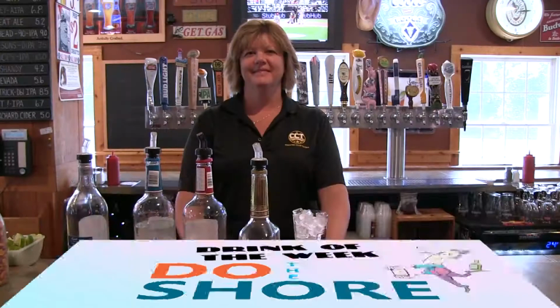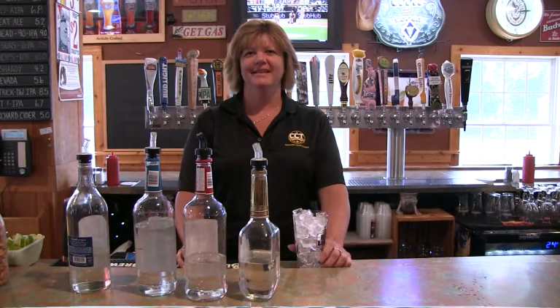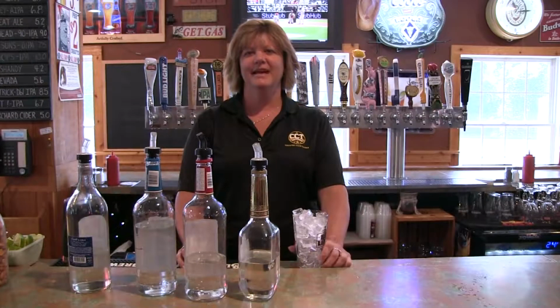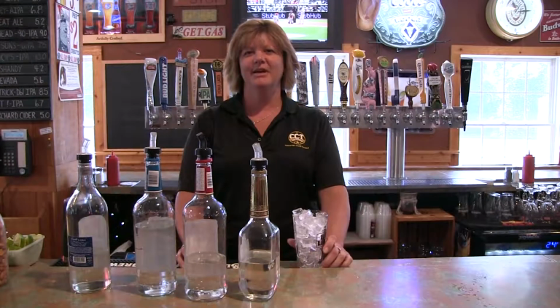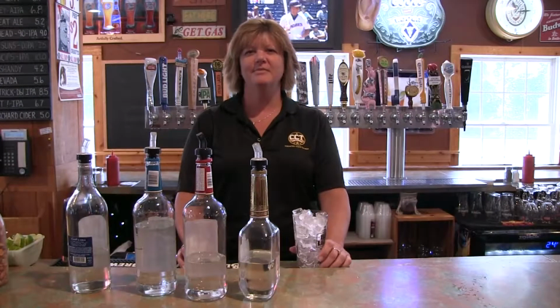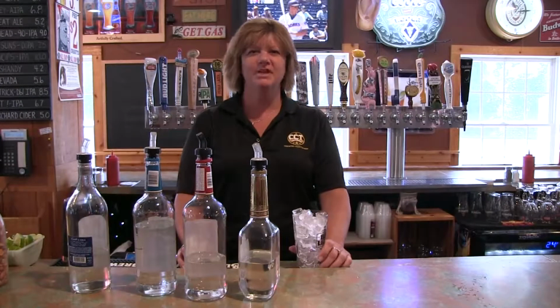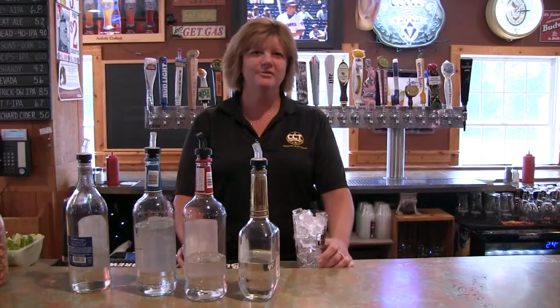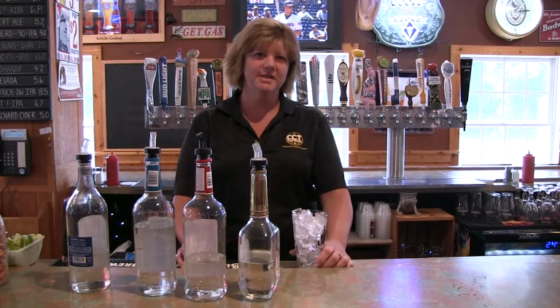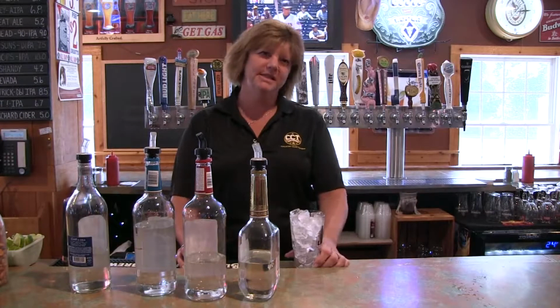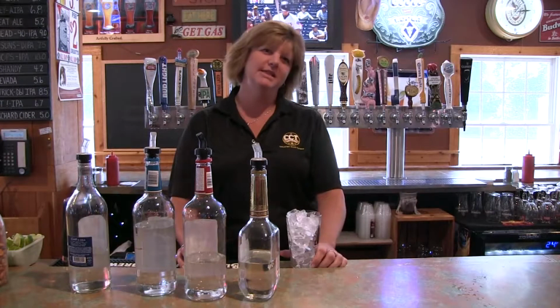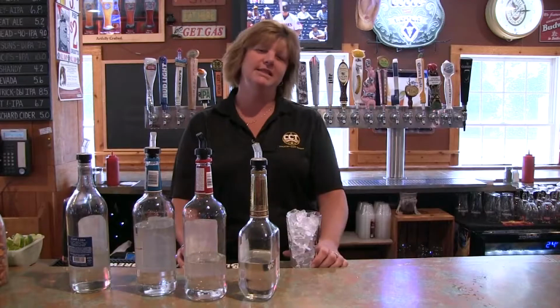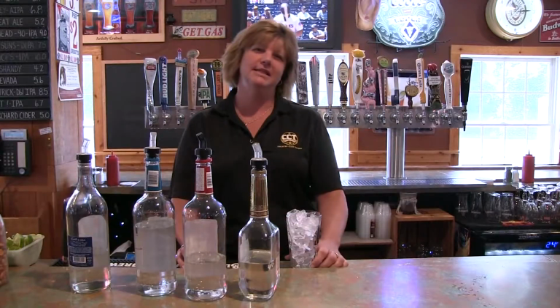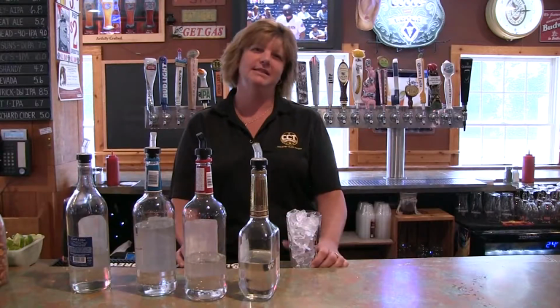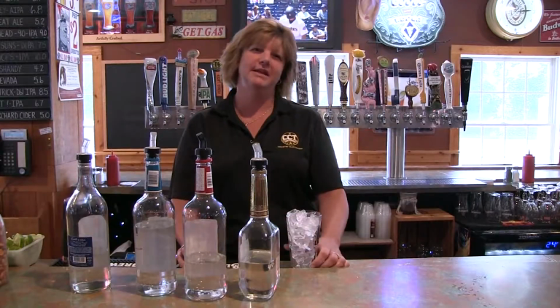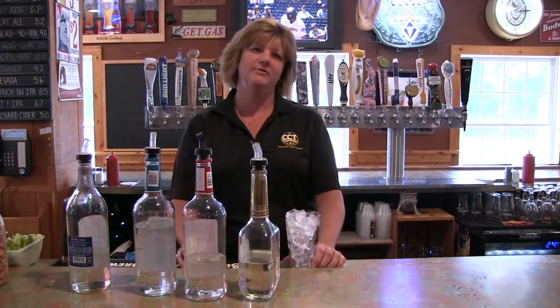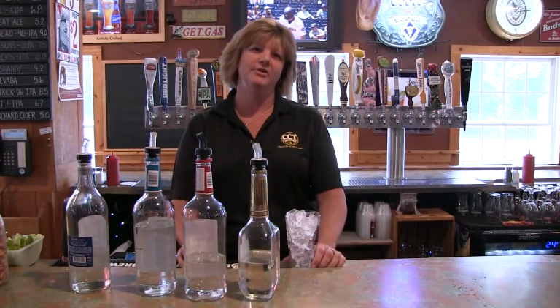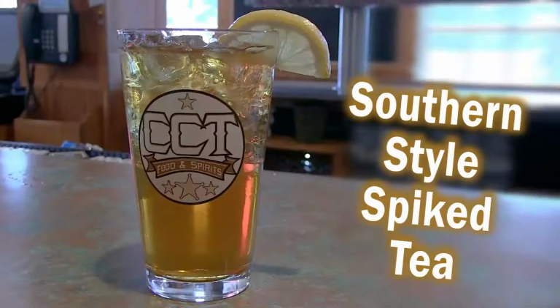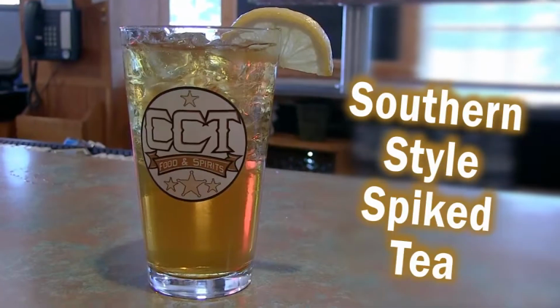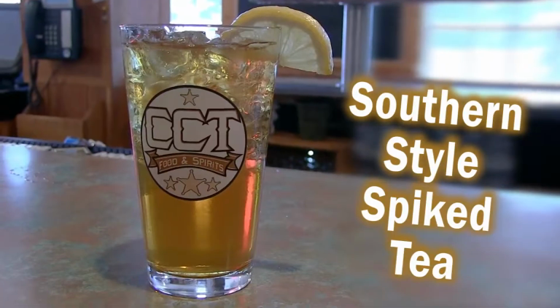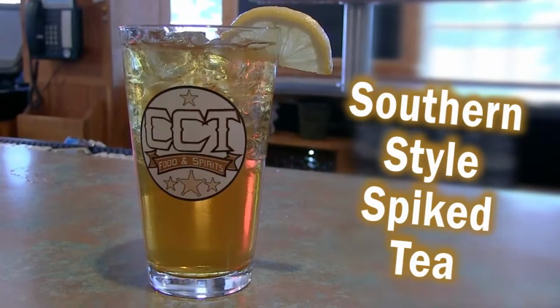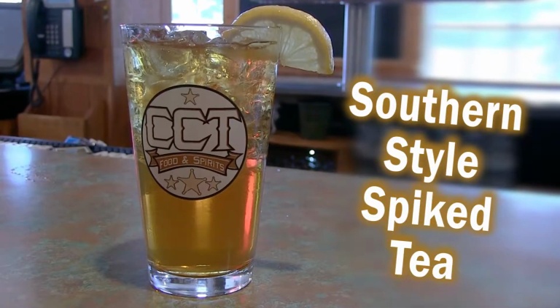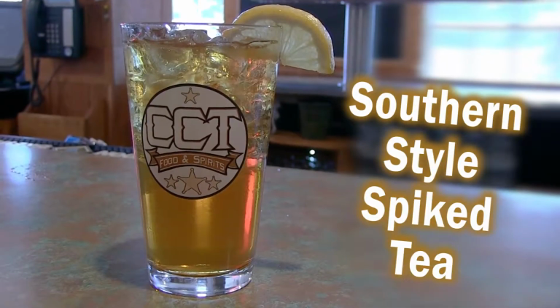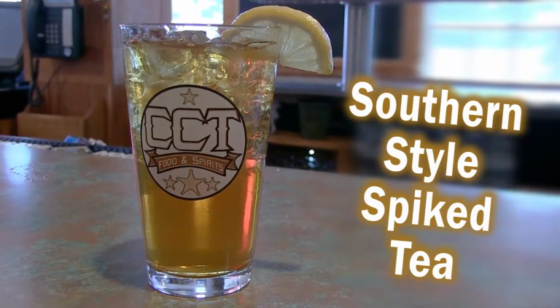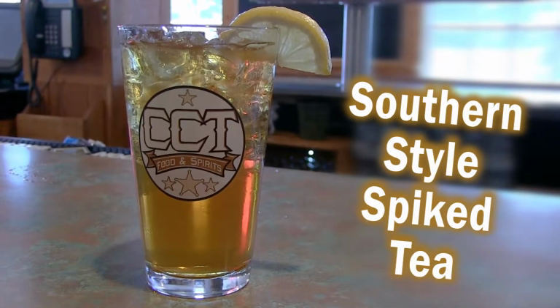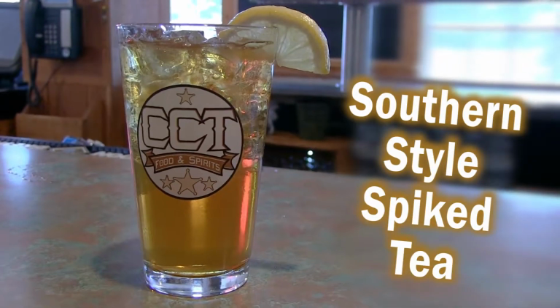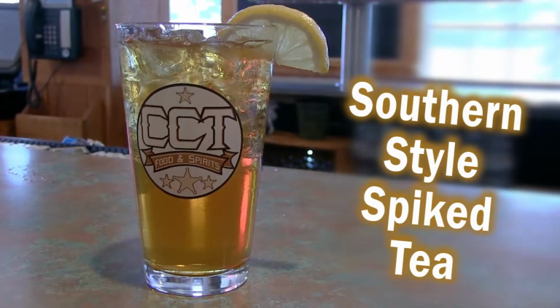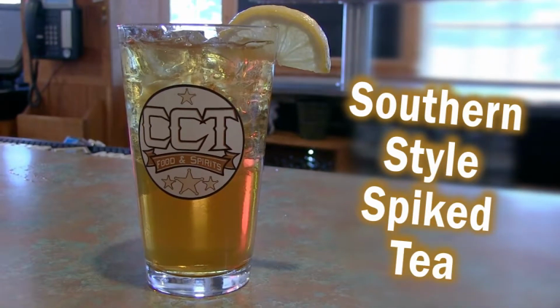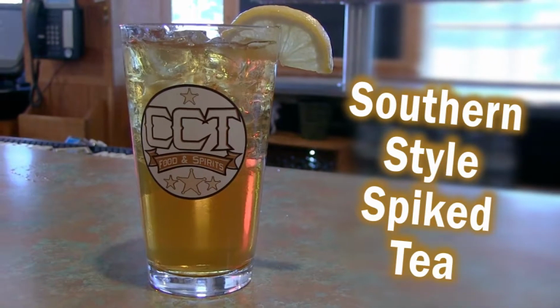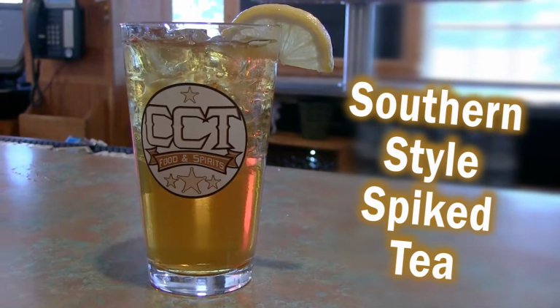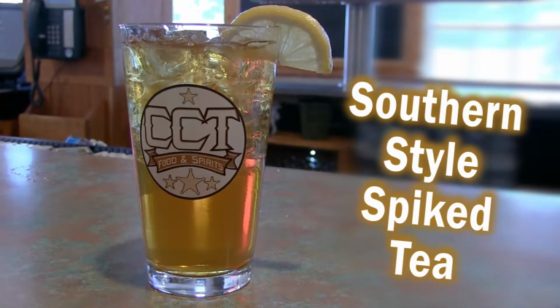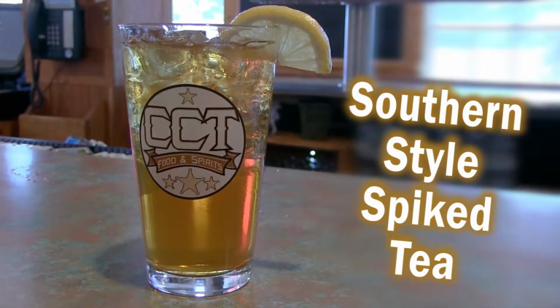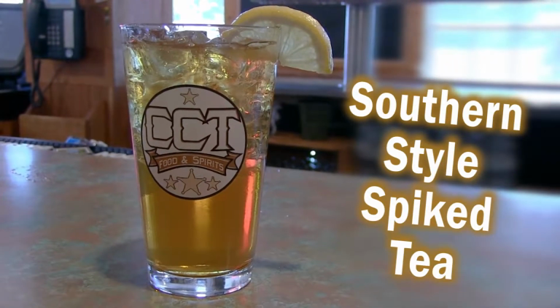Hi, my name is Jean from the CCT. Today we're going to be making a southern style spiked tea.